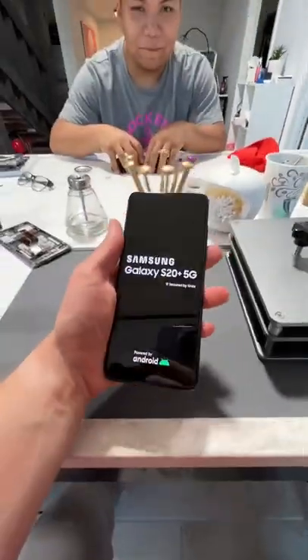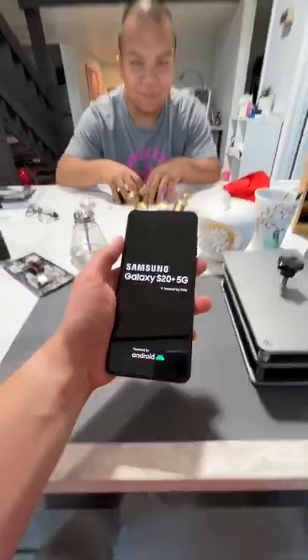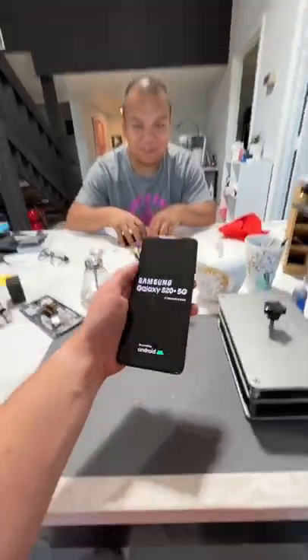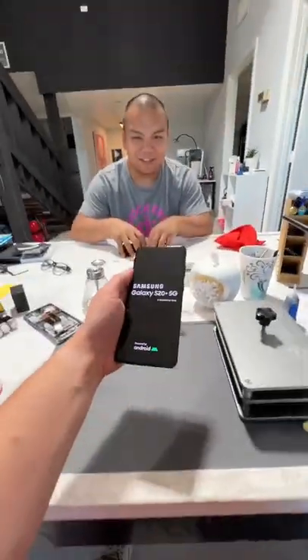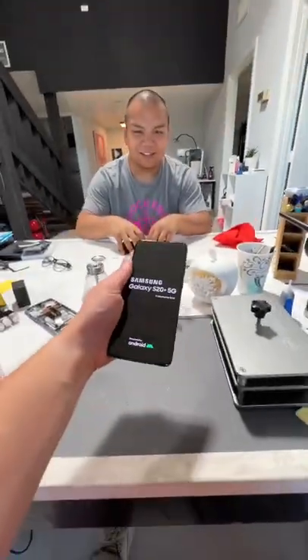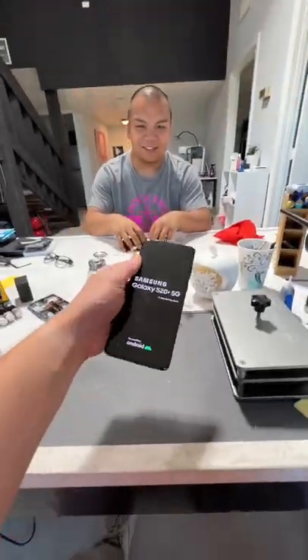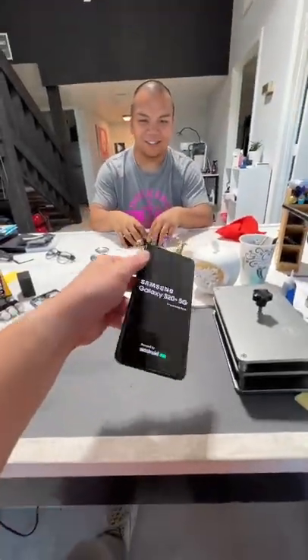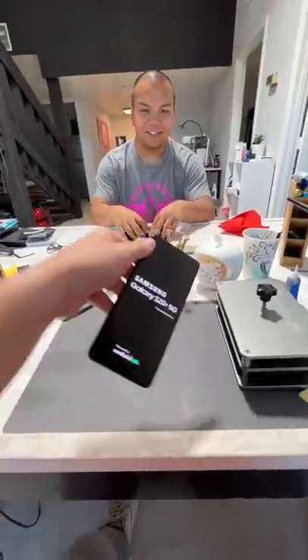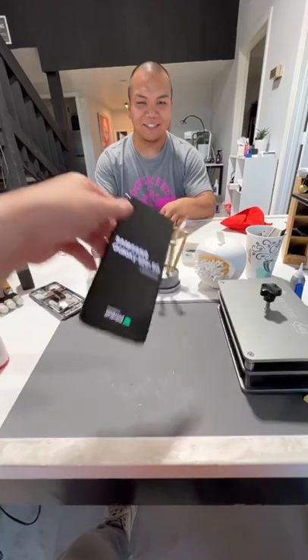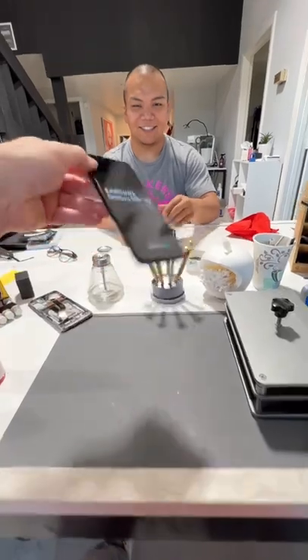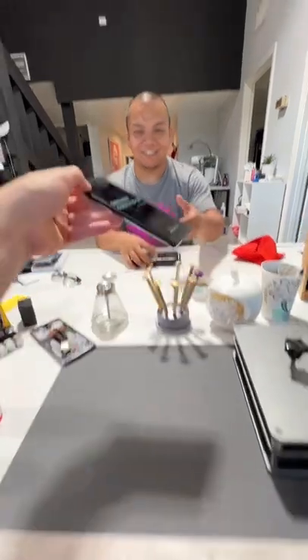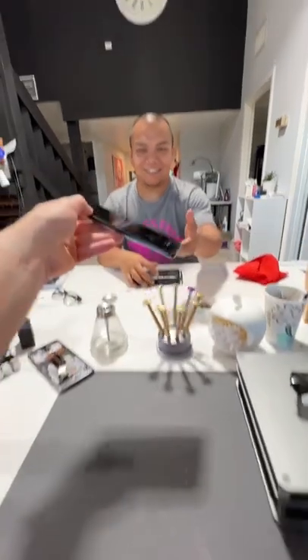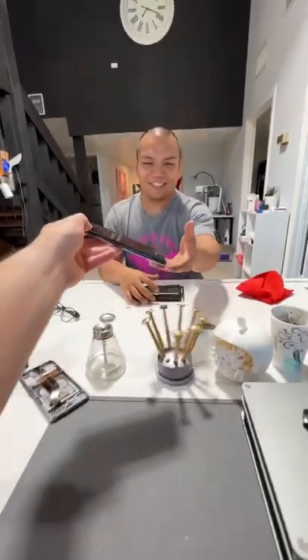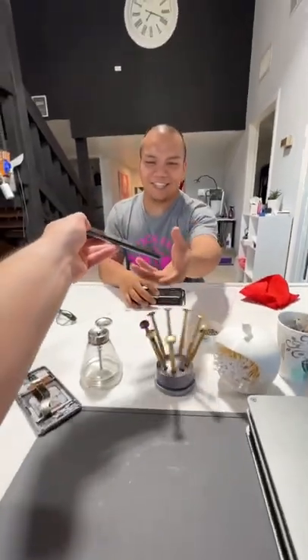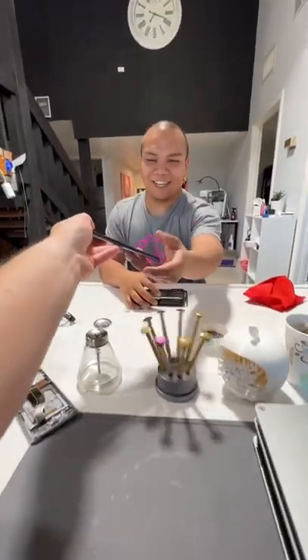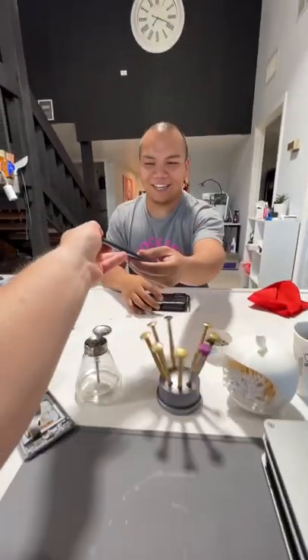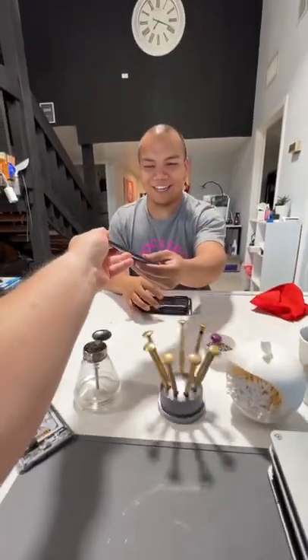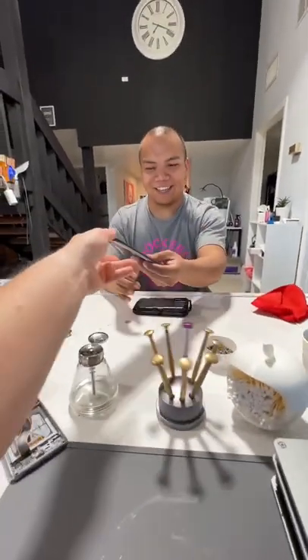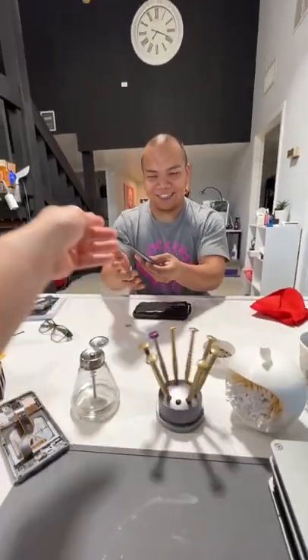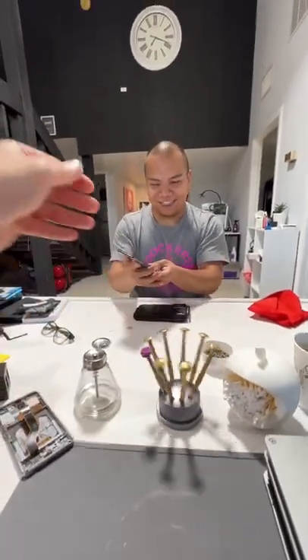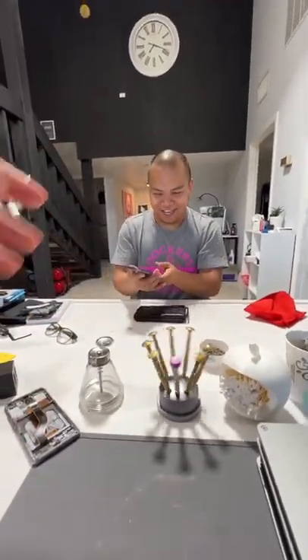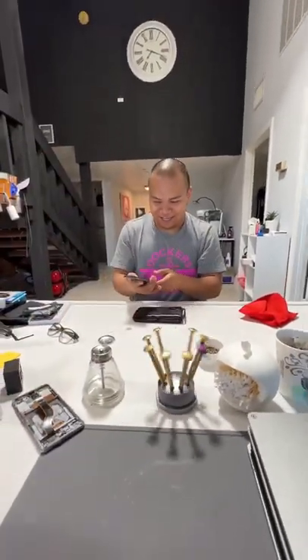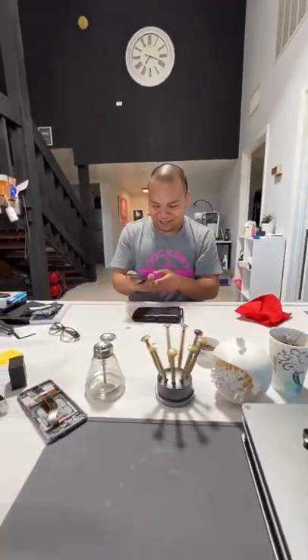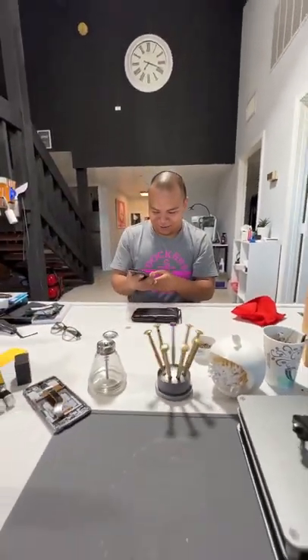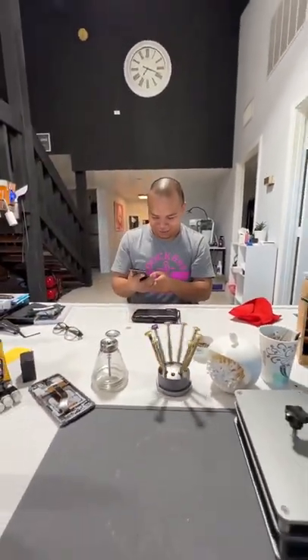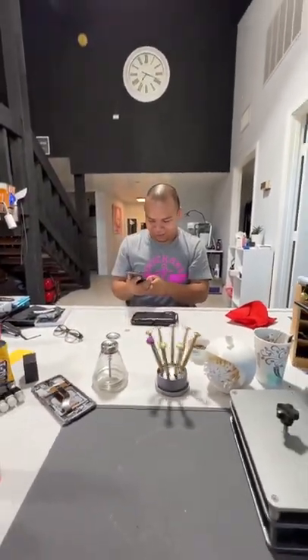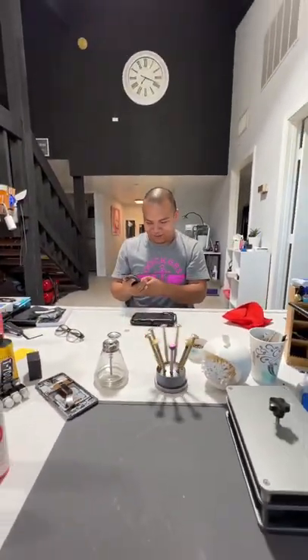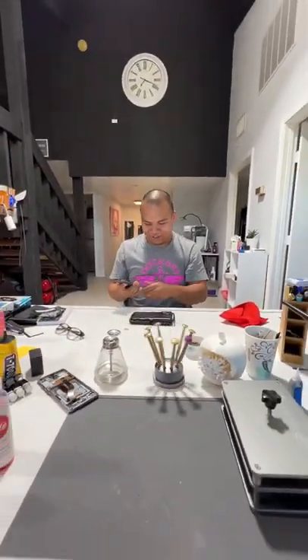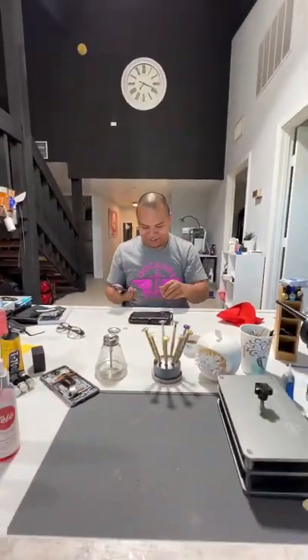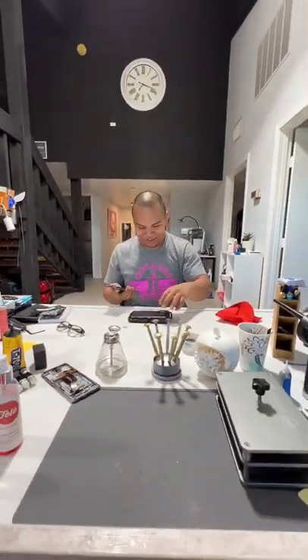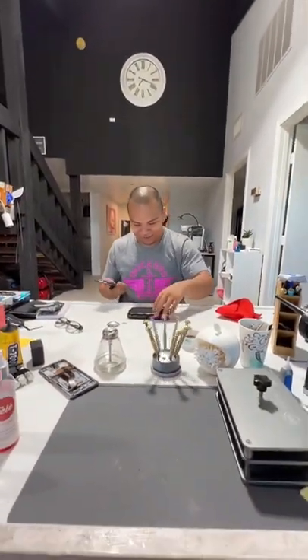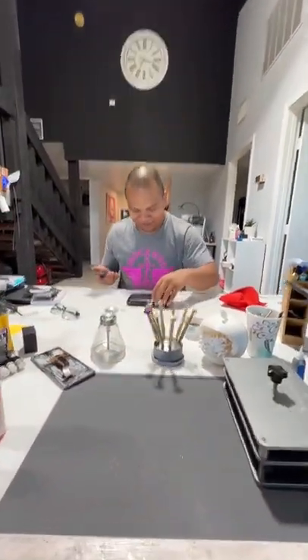And there we go. It's as good as new, man. Thank you so much for coming by. Thank you. Of course, glad to help.